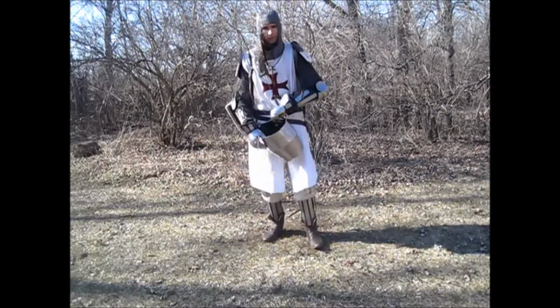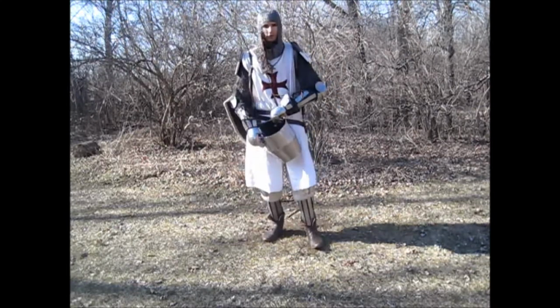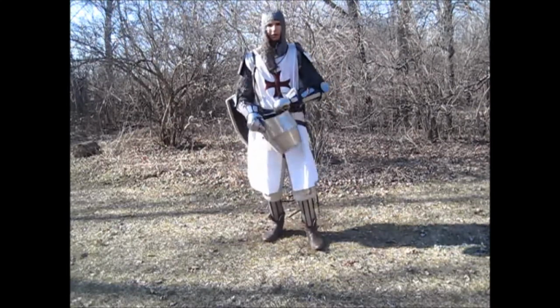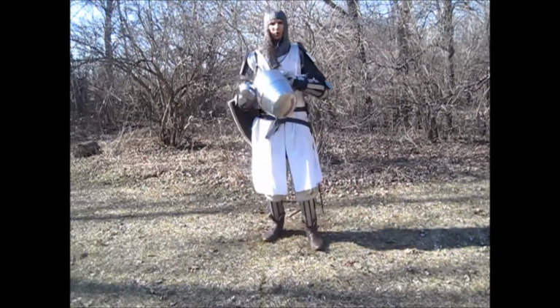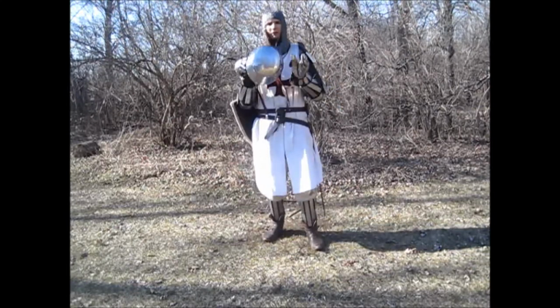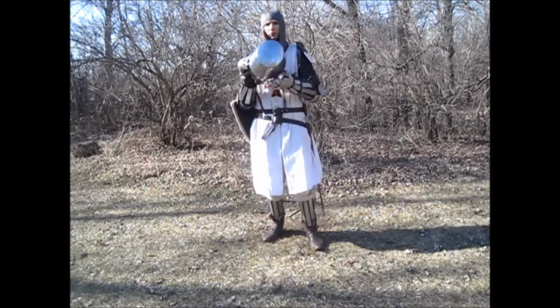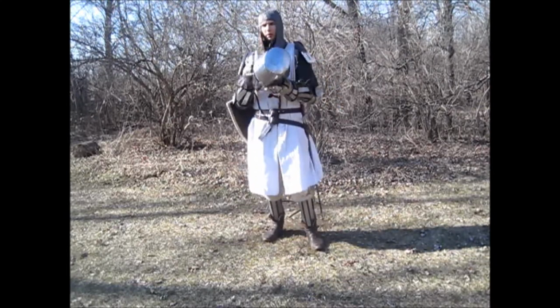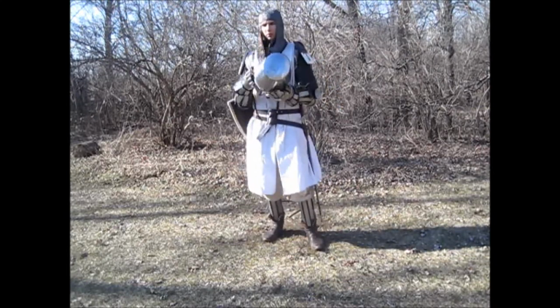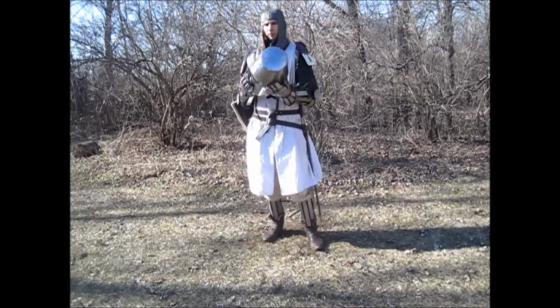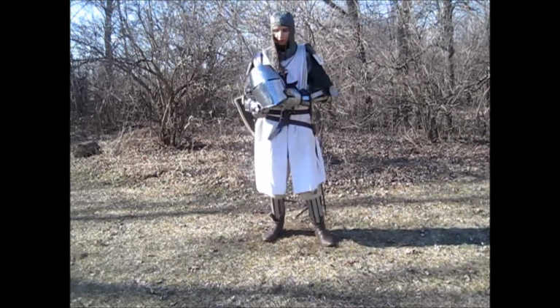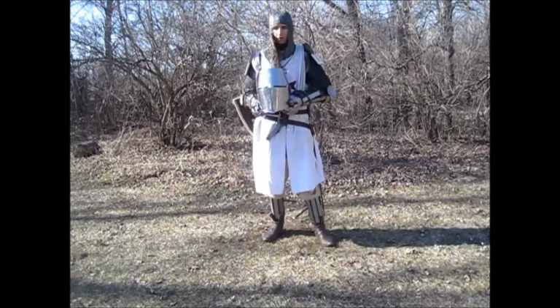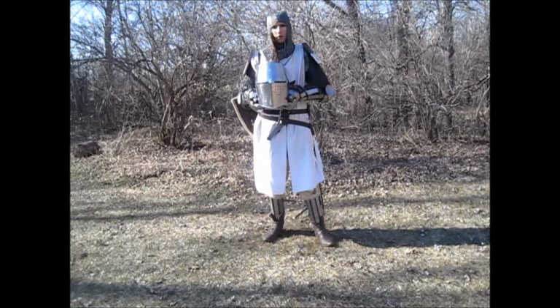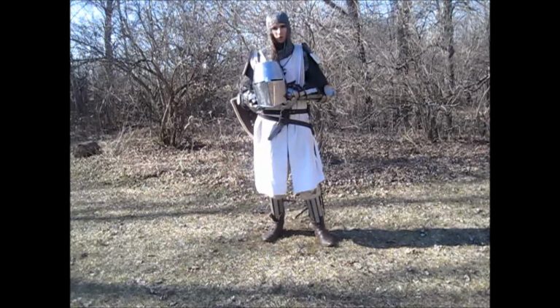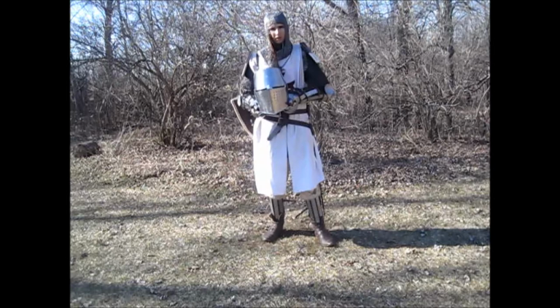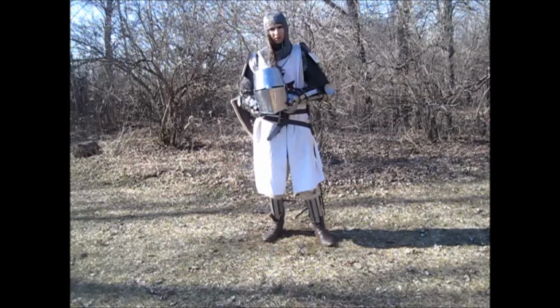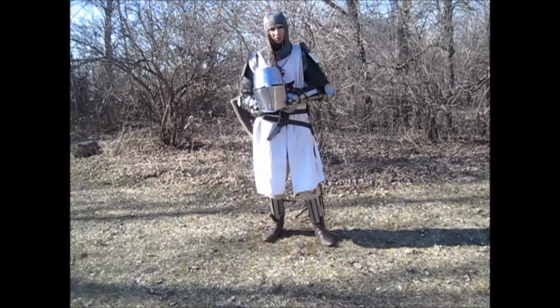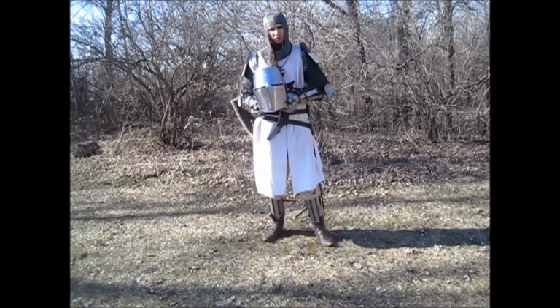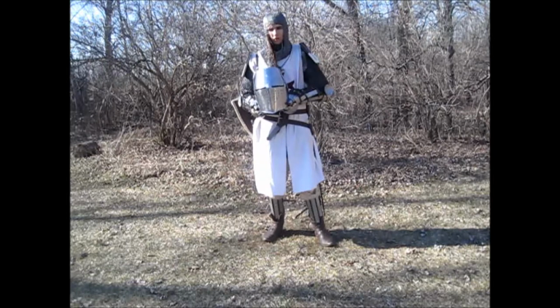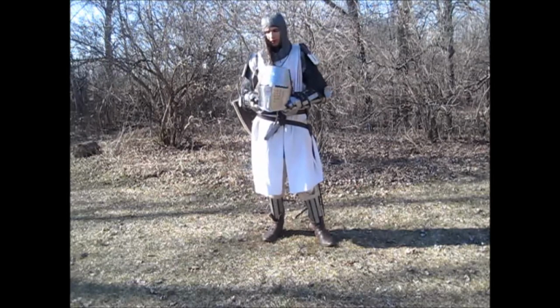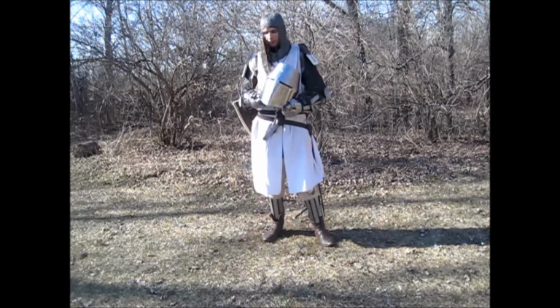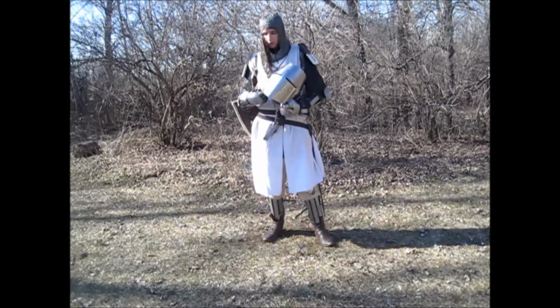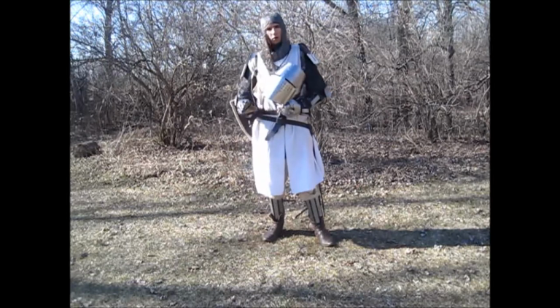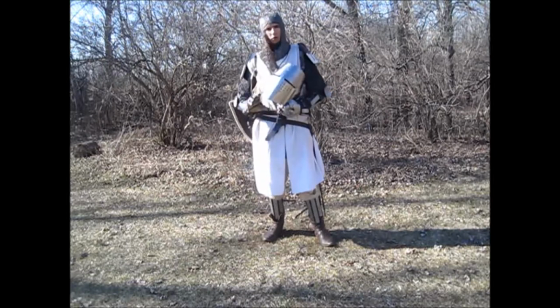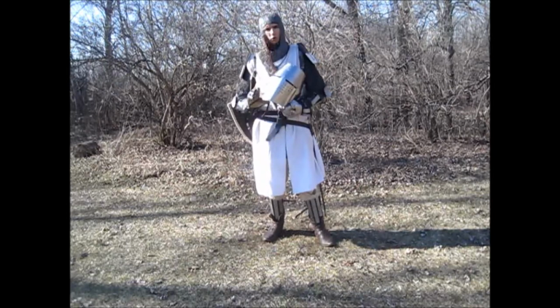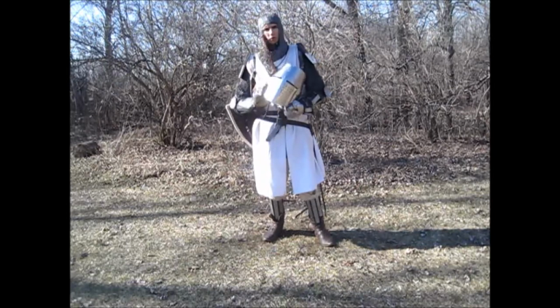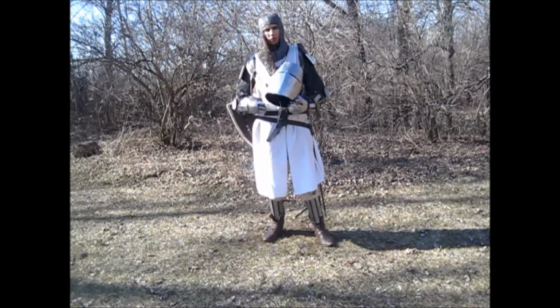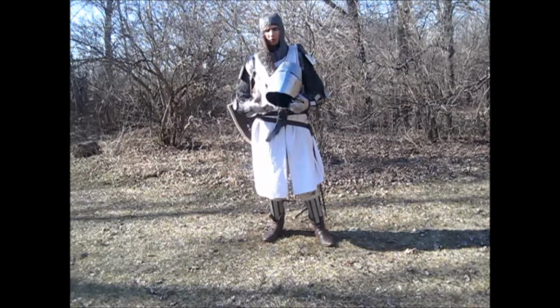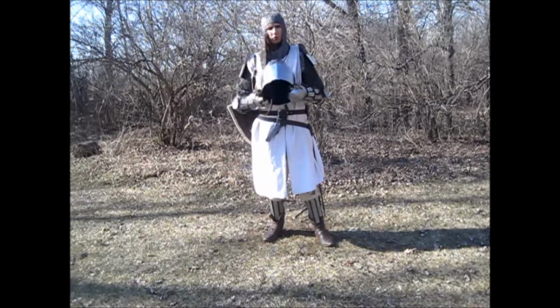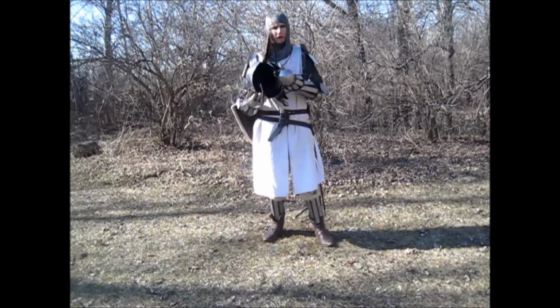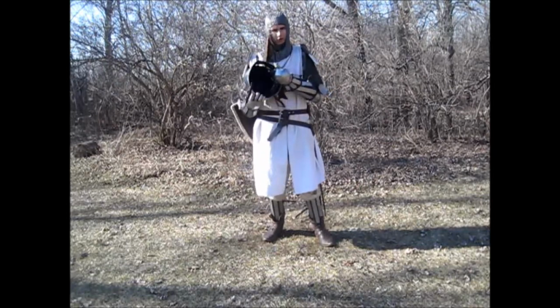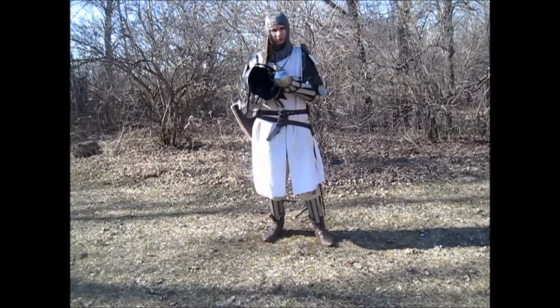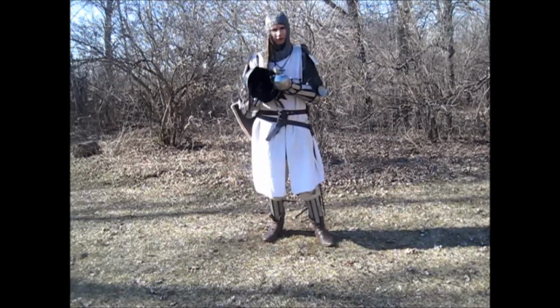Finally we have the Great Helm — 14-gauge steel, cold rolled, with padding on the inside.